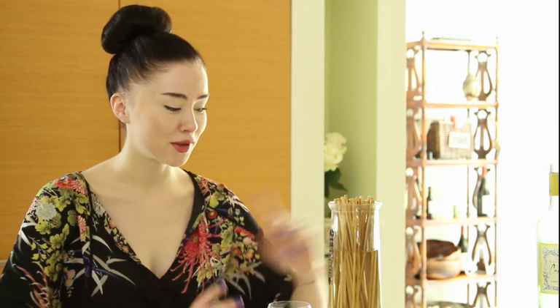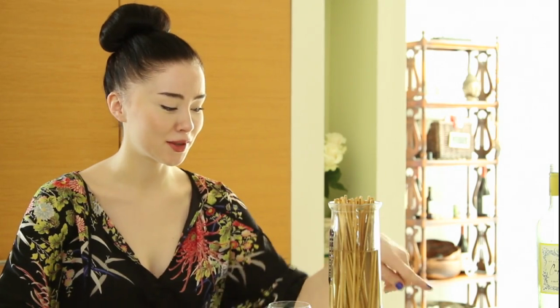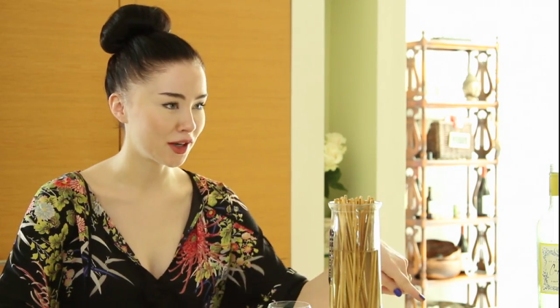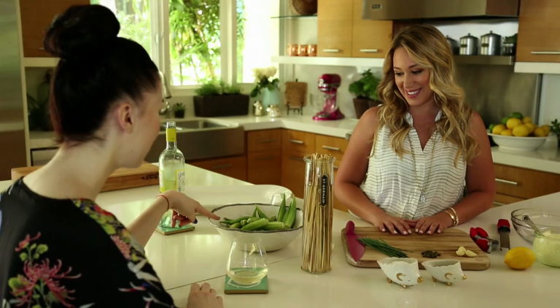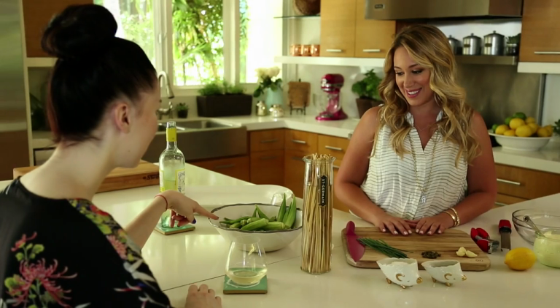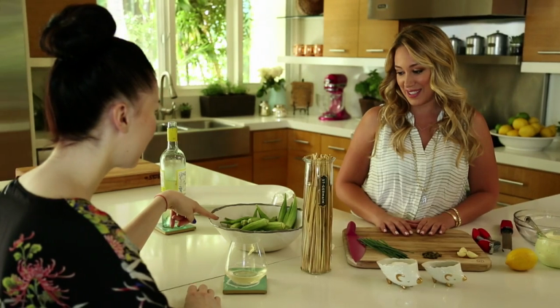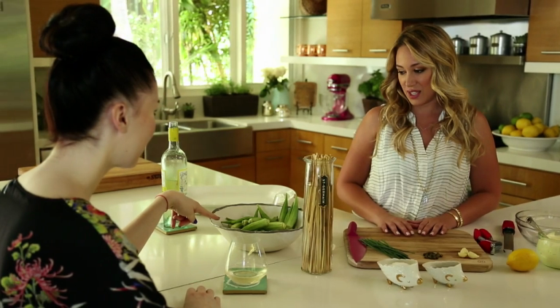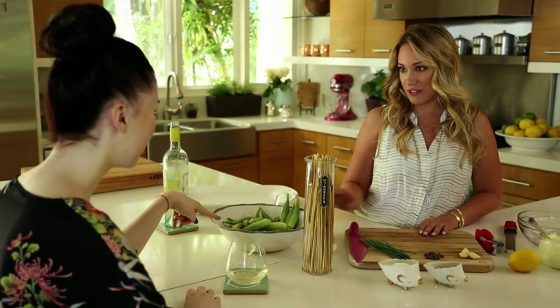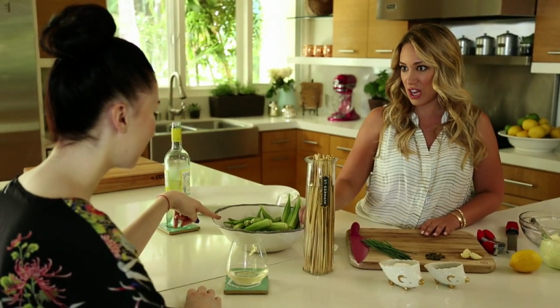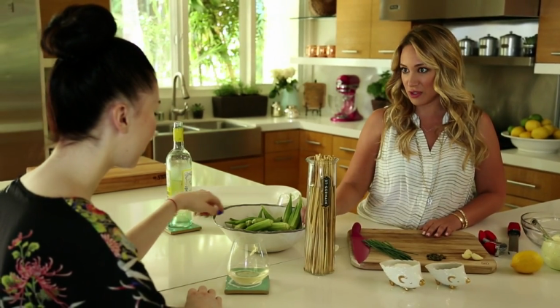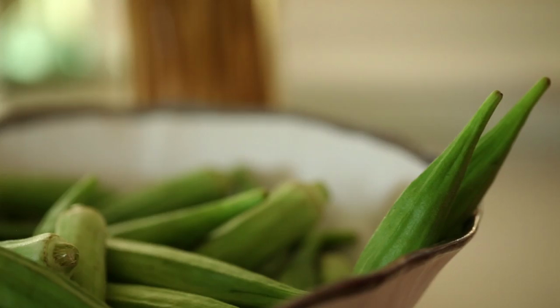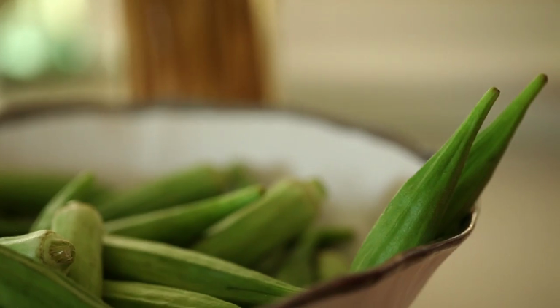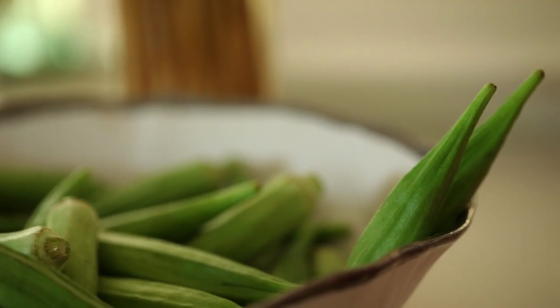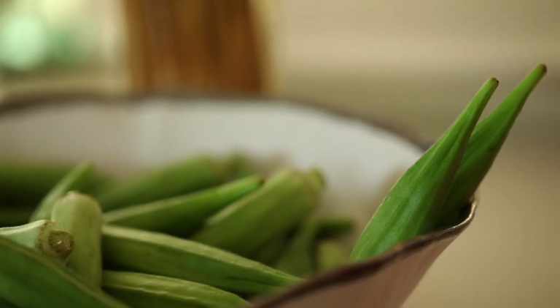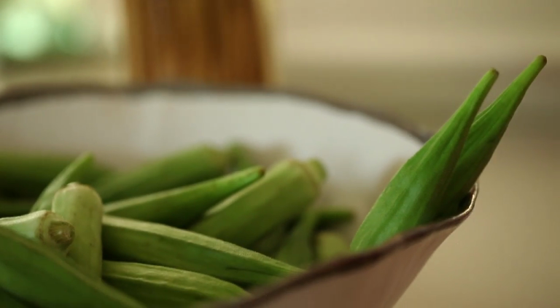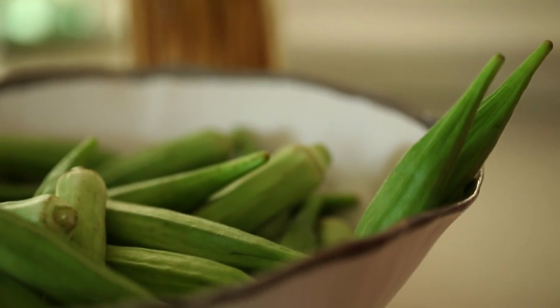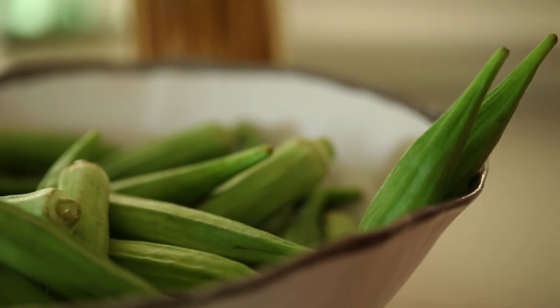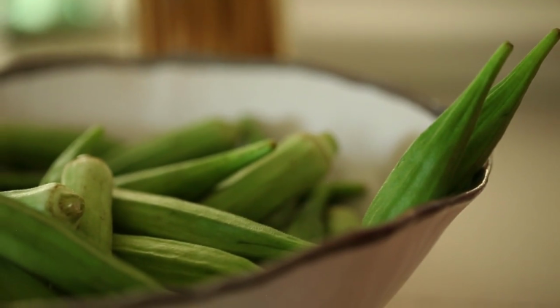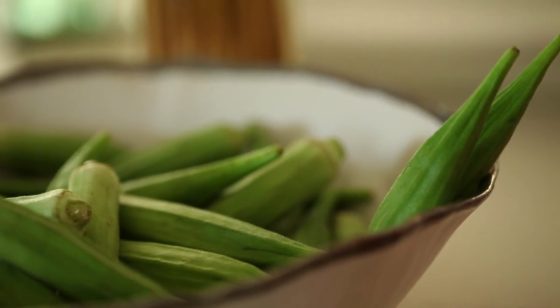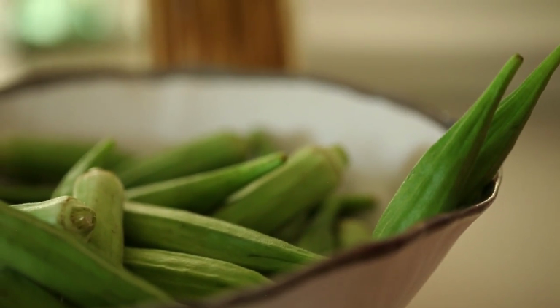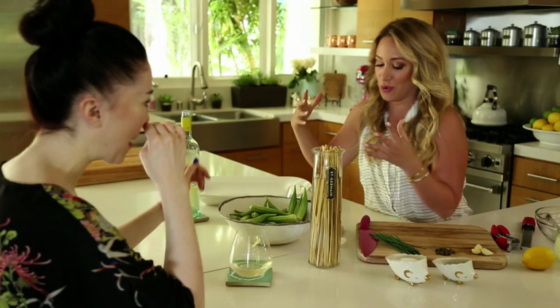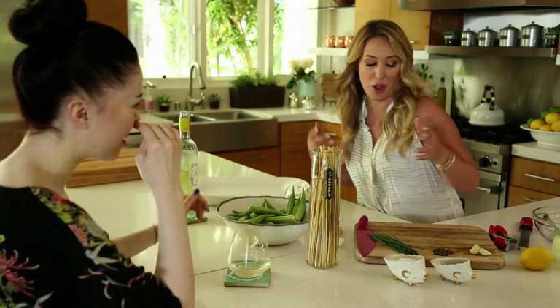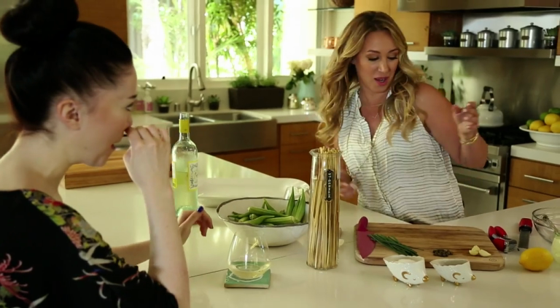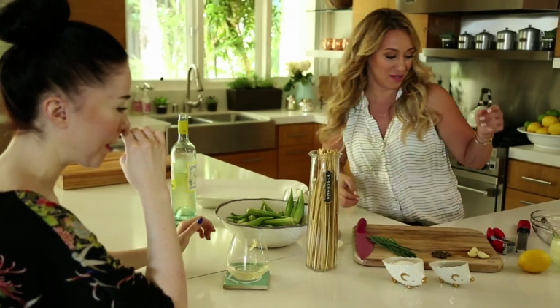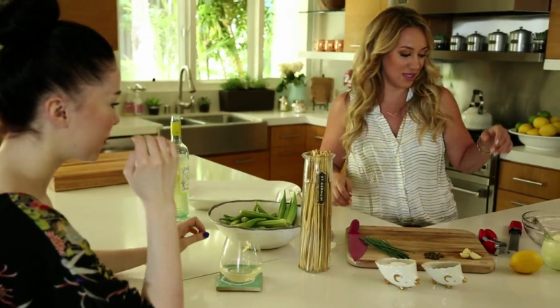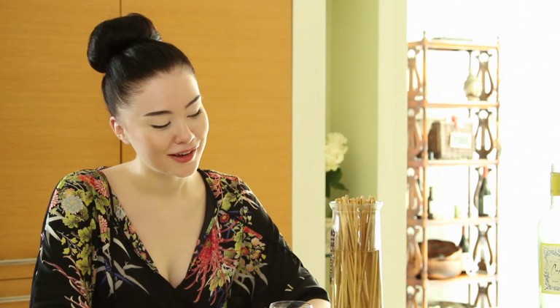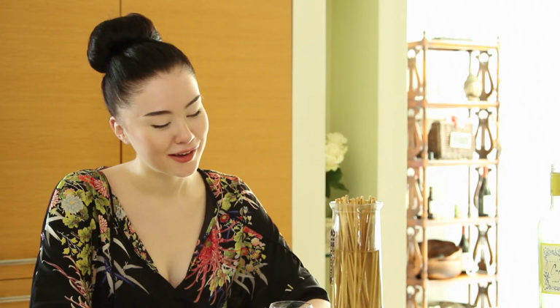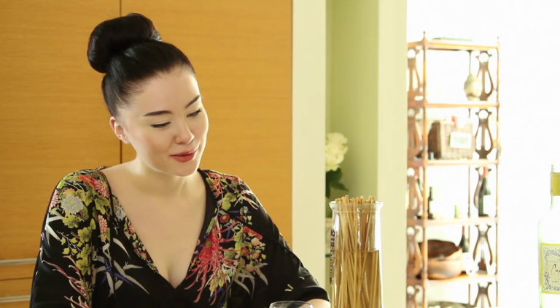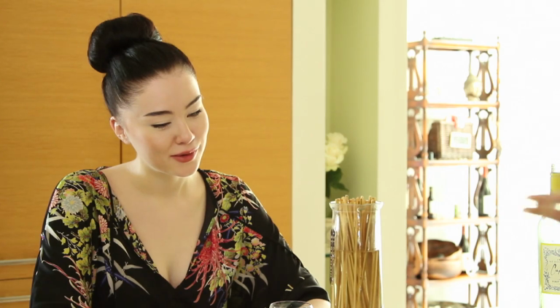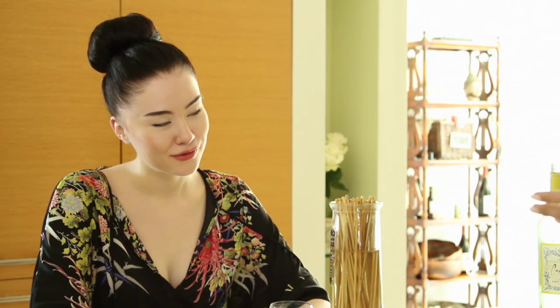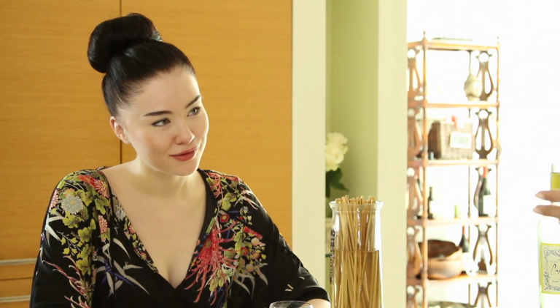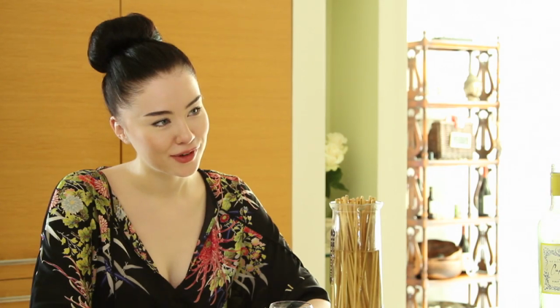So this is okra? Have you never had okra? I never had okra. These are like what I grew up on in the south — we ate it fried.